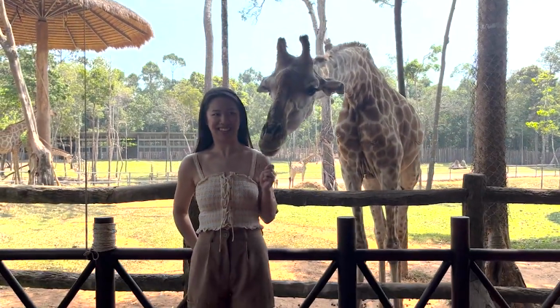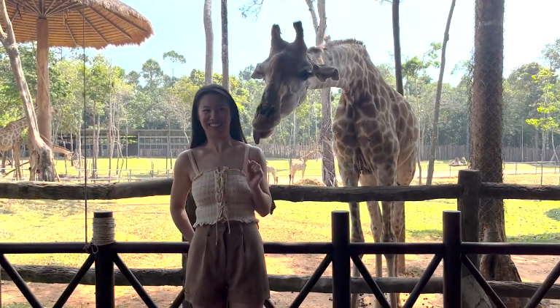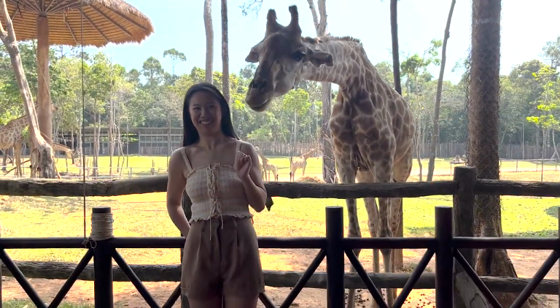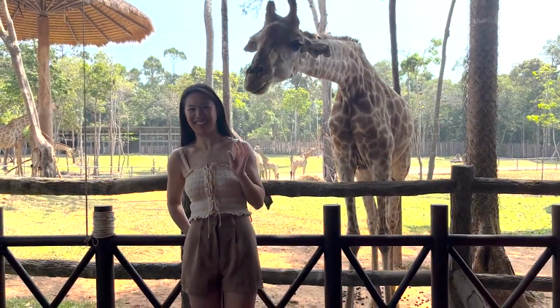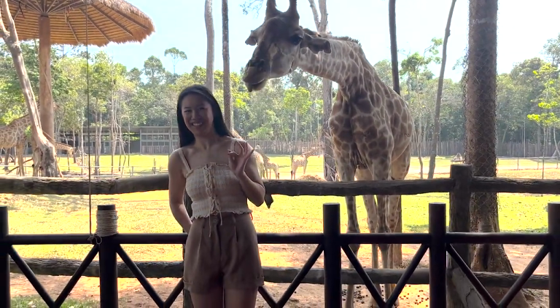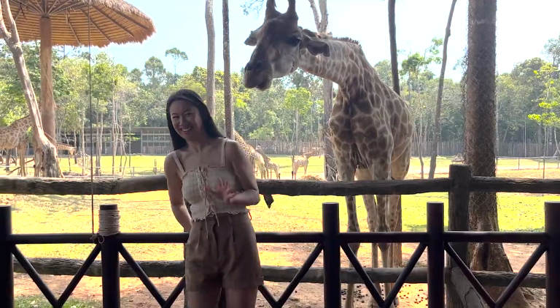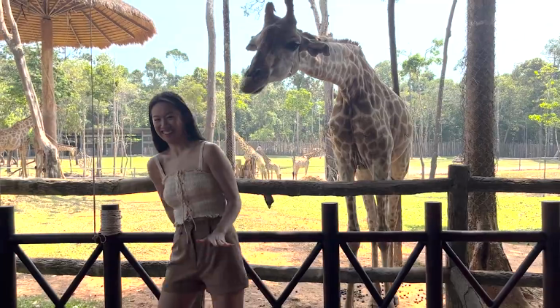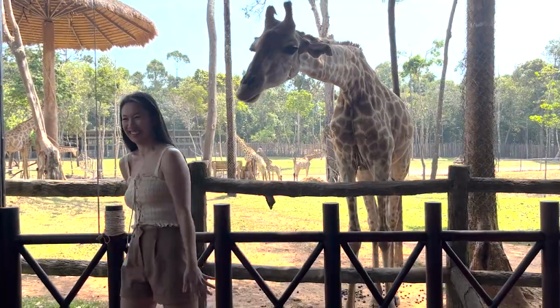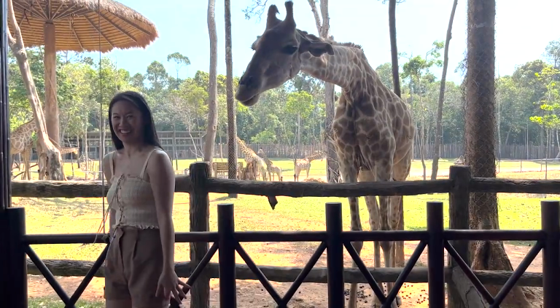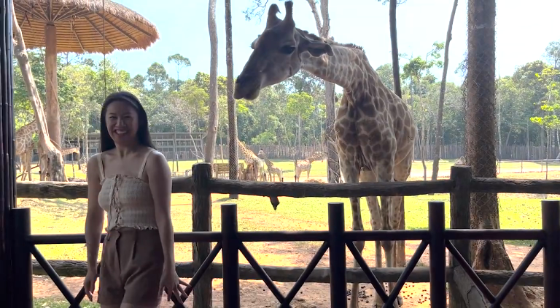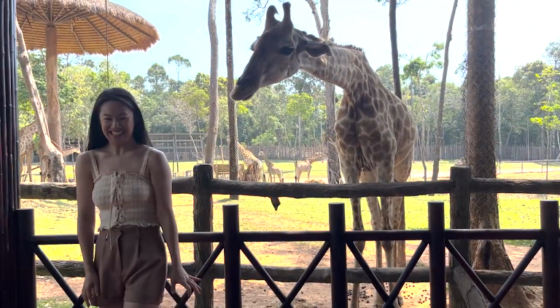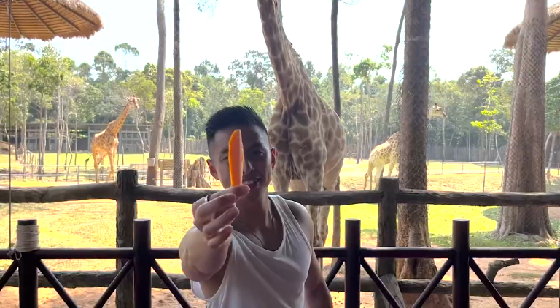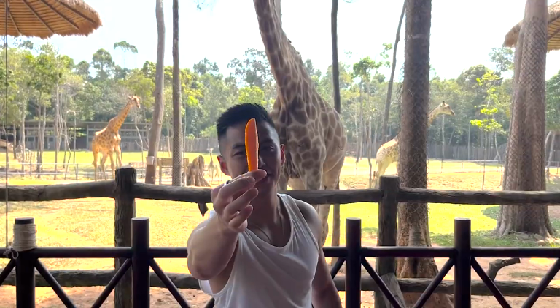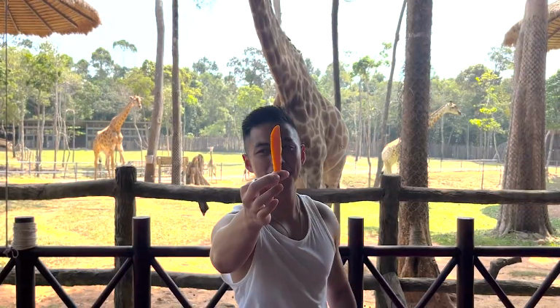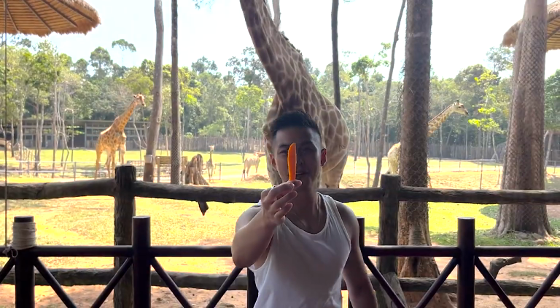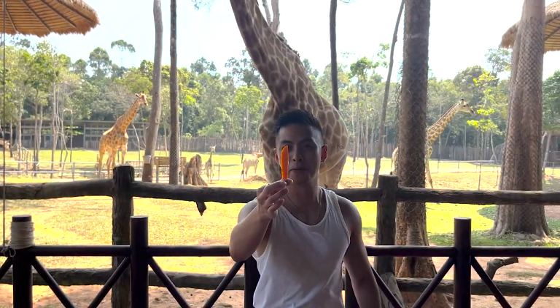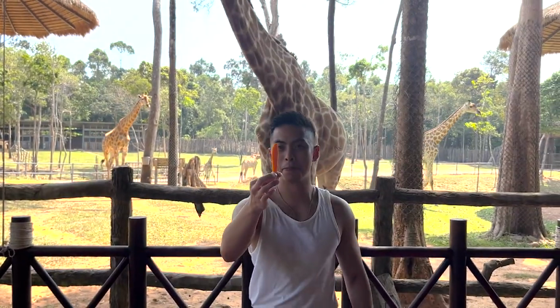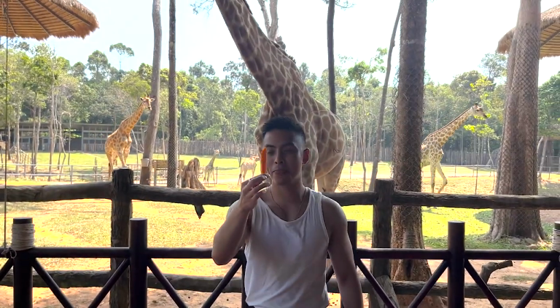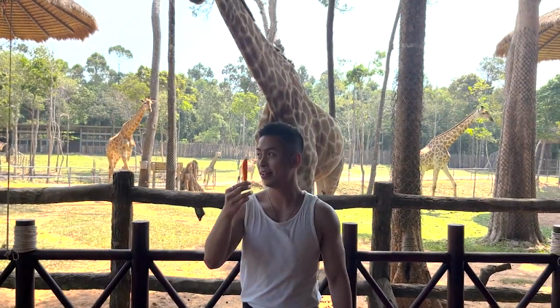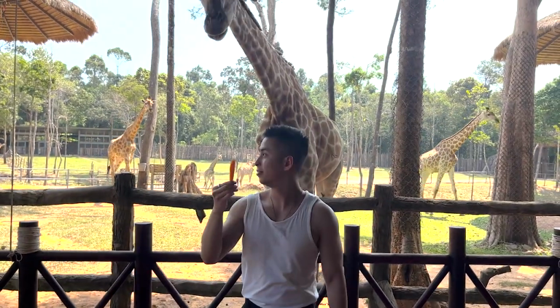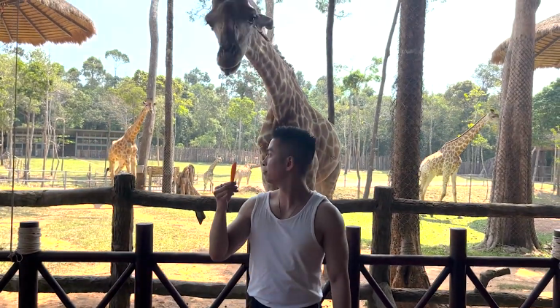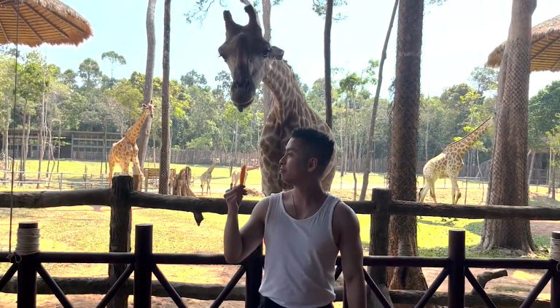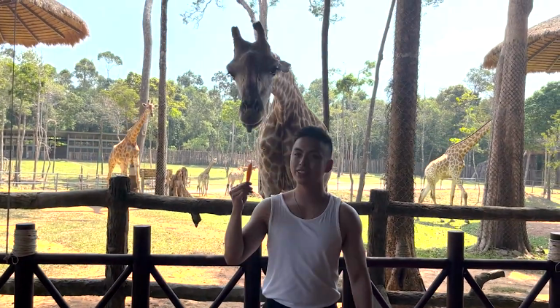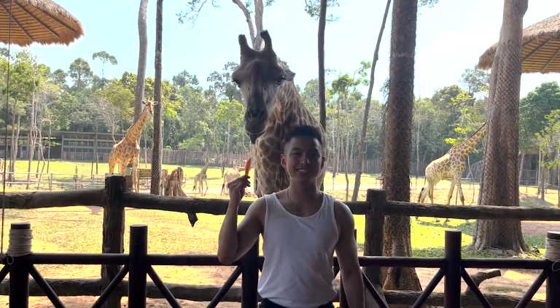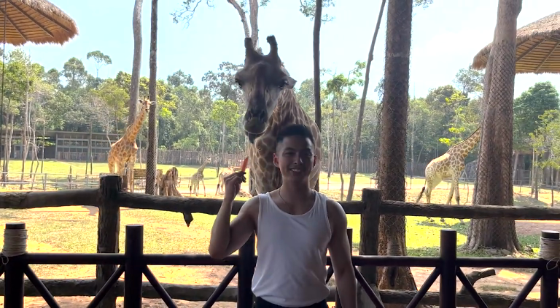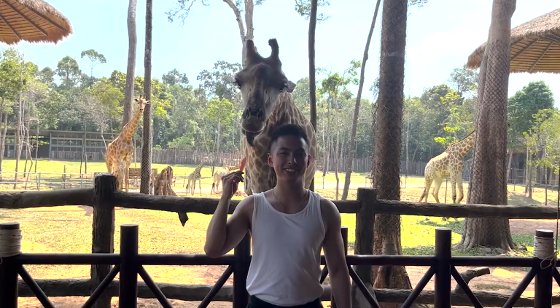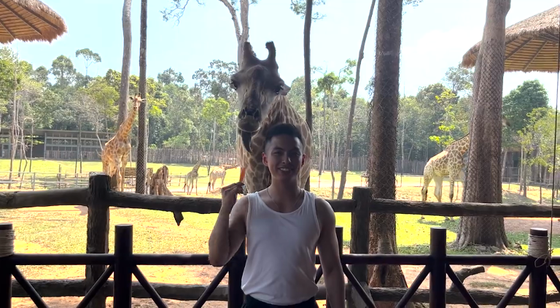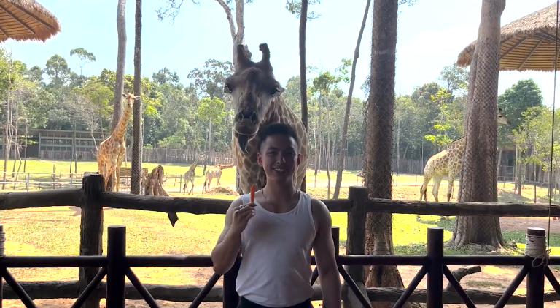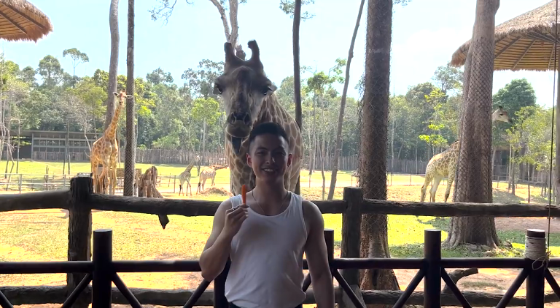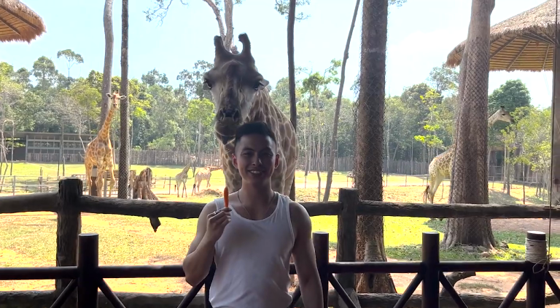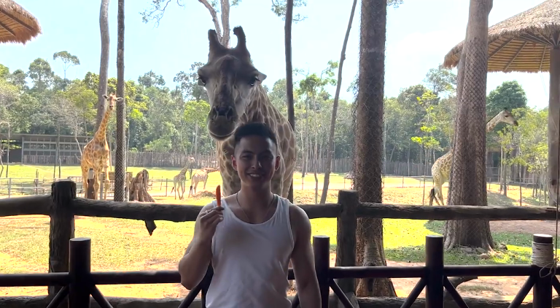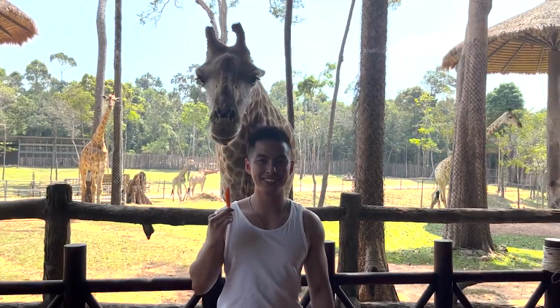My advice is to take your time feeding them. Ask the trainer to take photos of you — he was super helpful and we really appreciated his efforts.